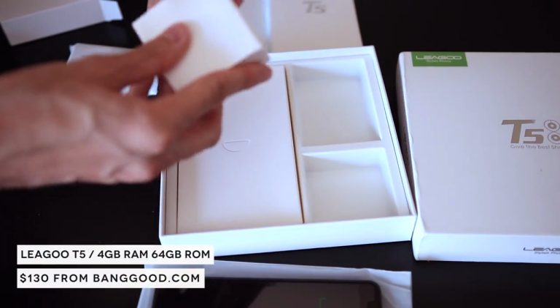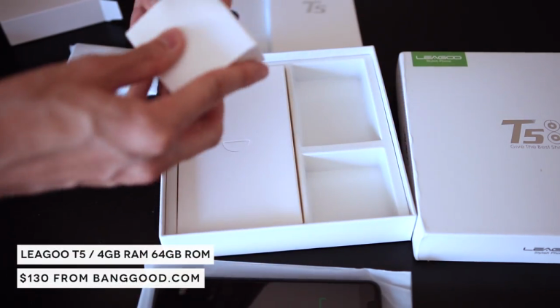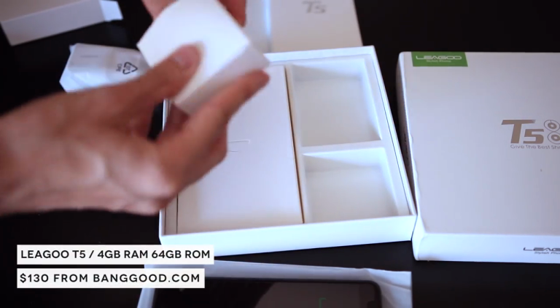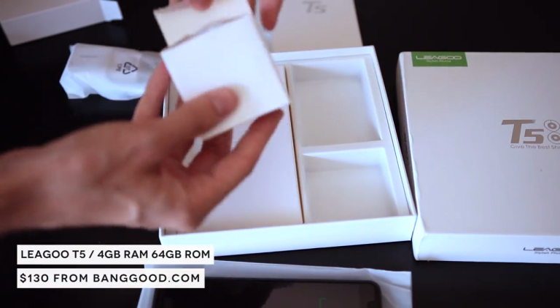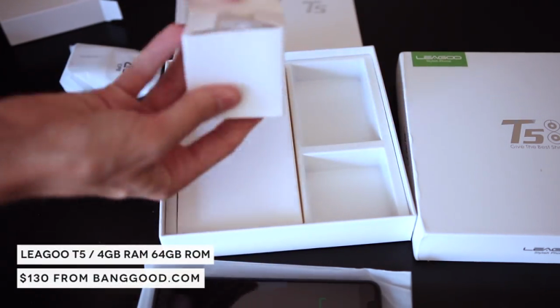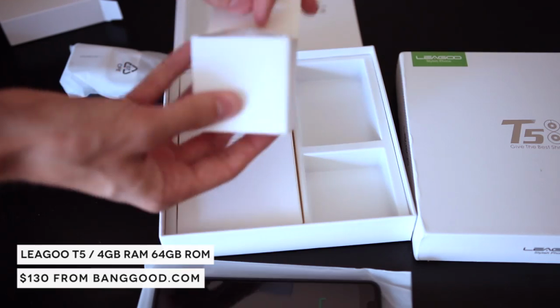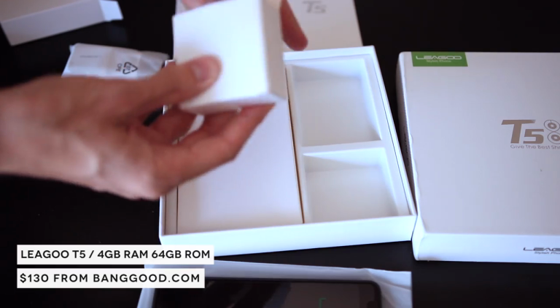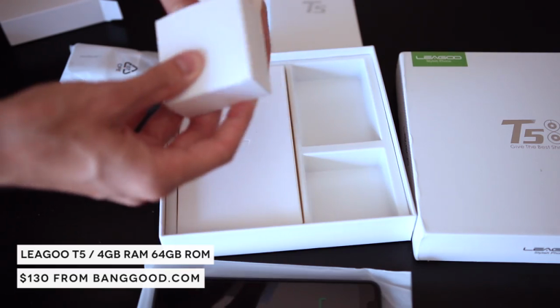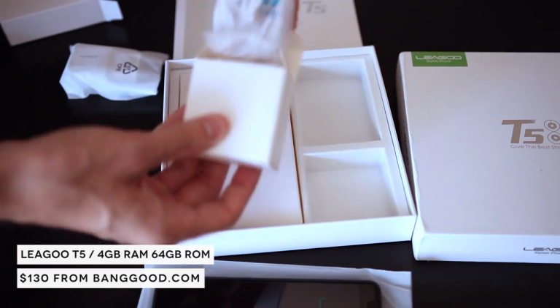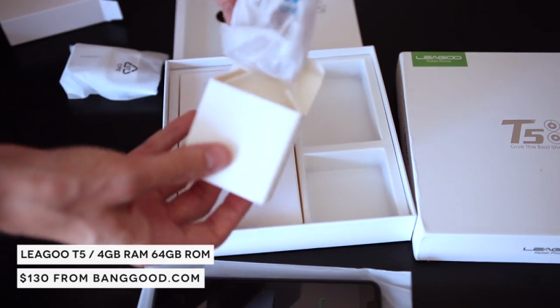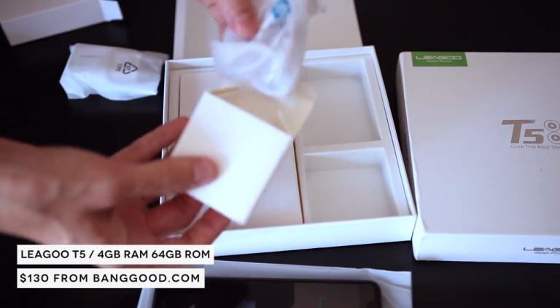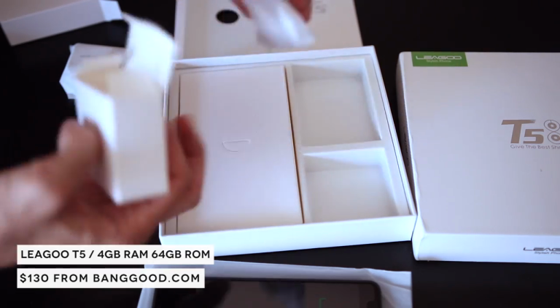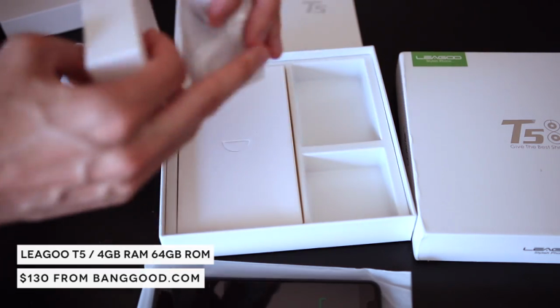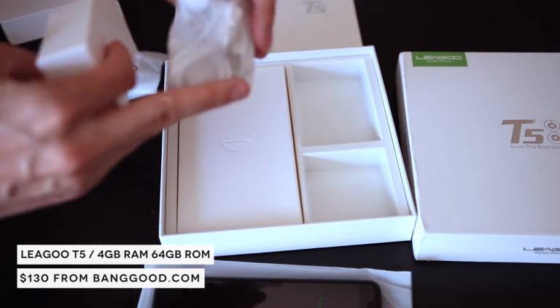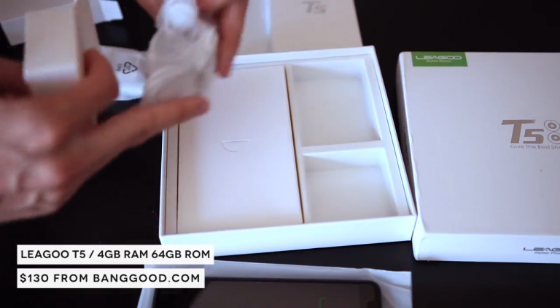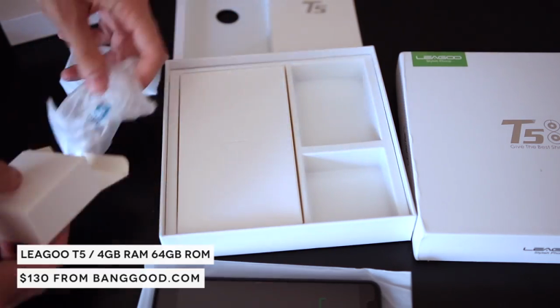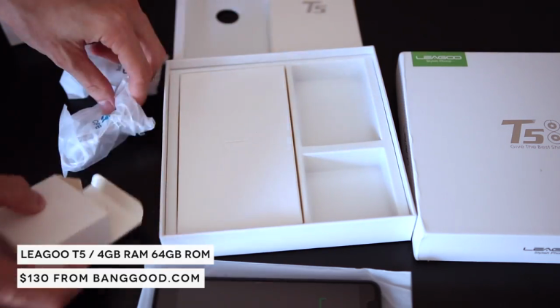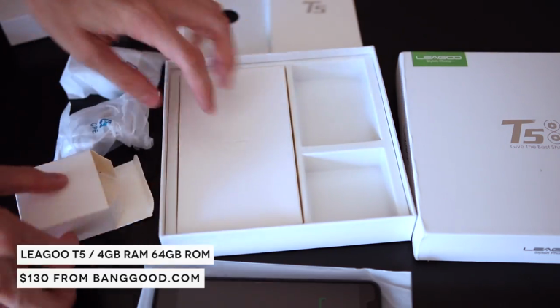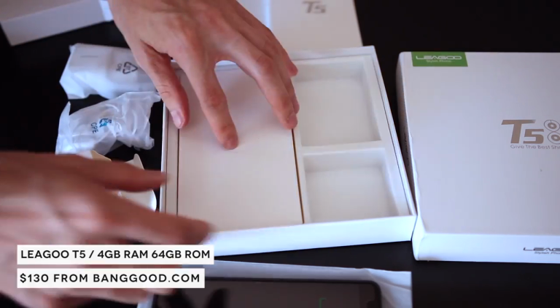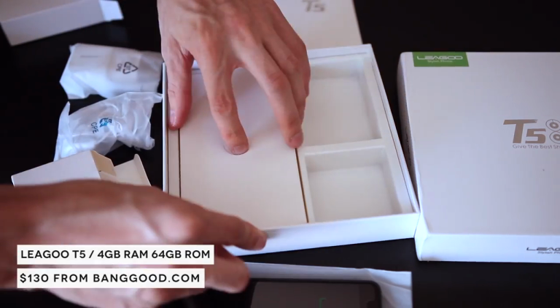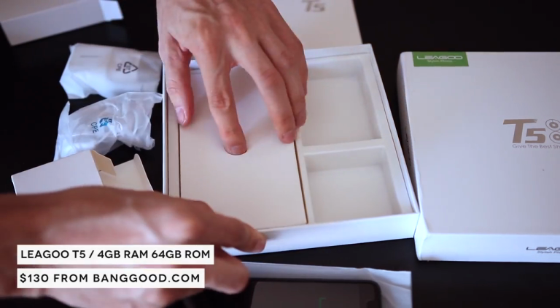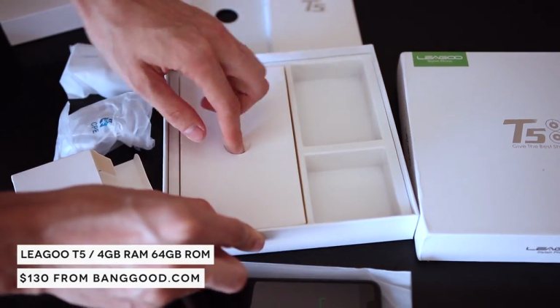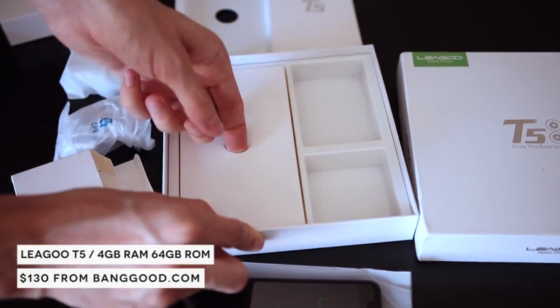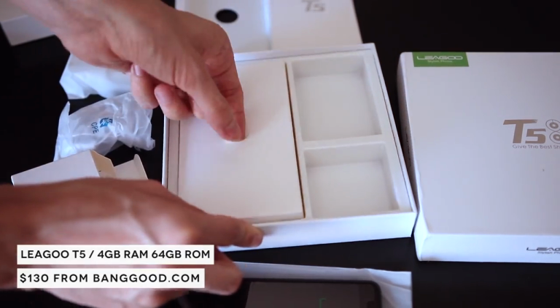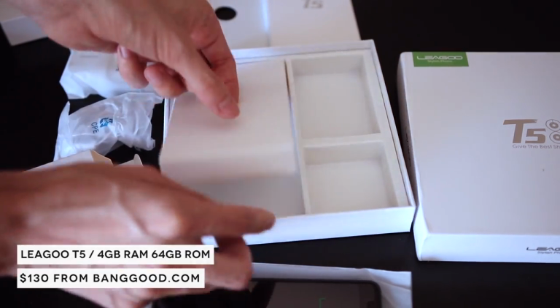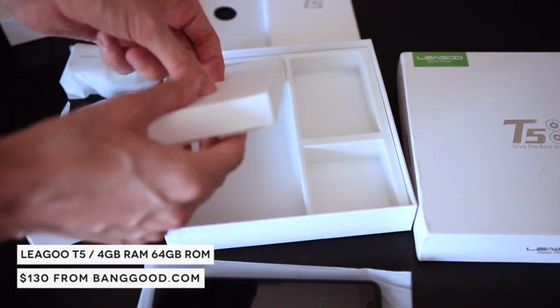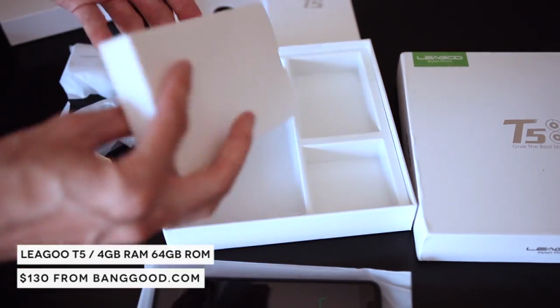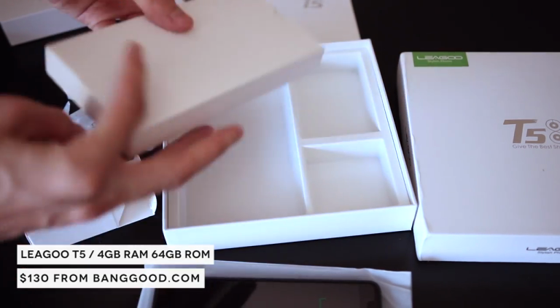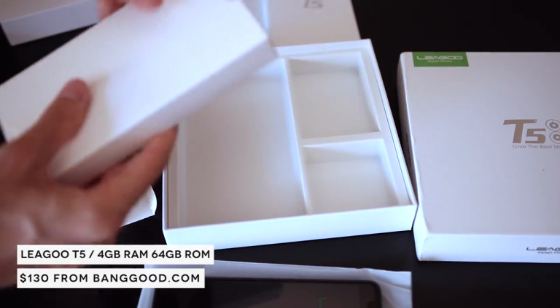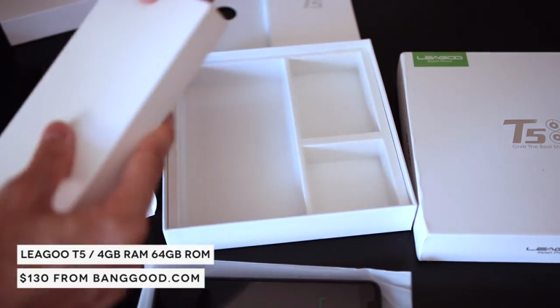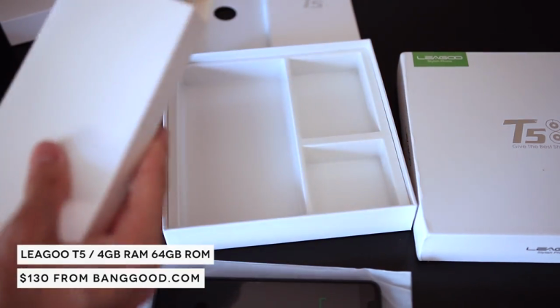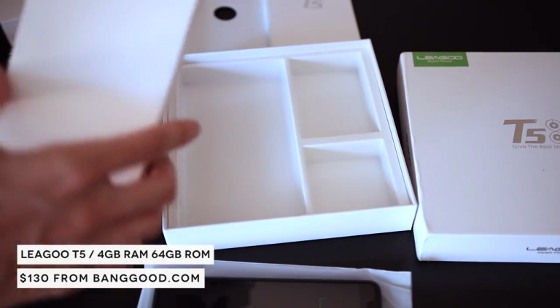Thank you to Banggood for sending us this Leagoo T5 and for sending one to the winner of our giveaway.